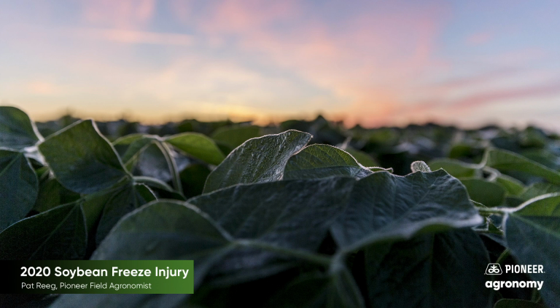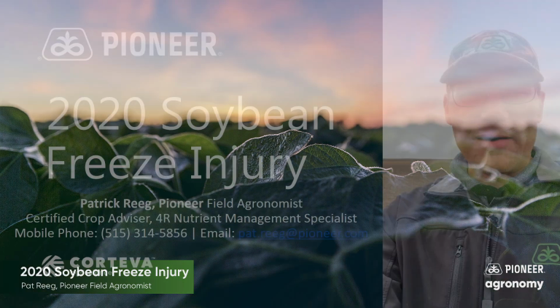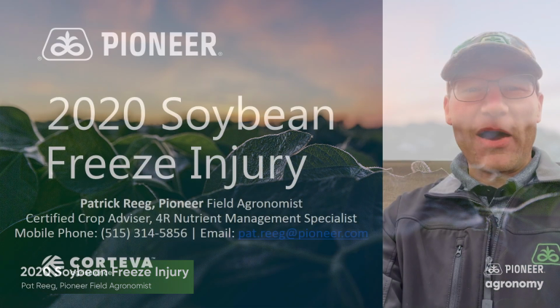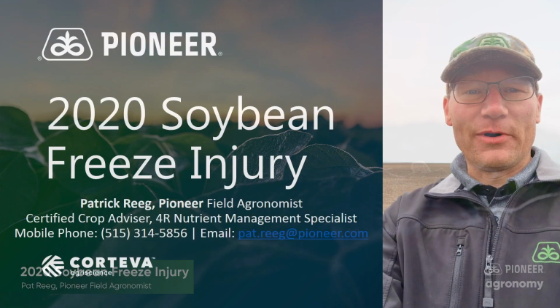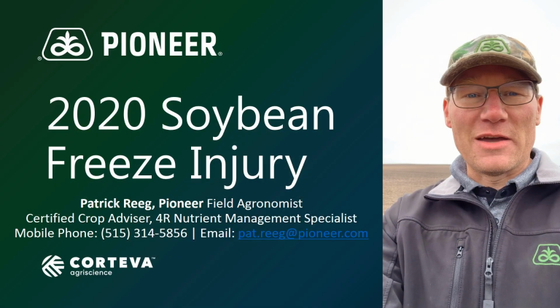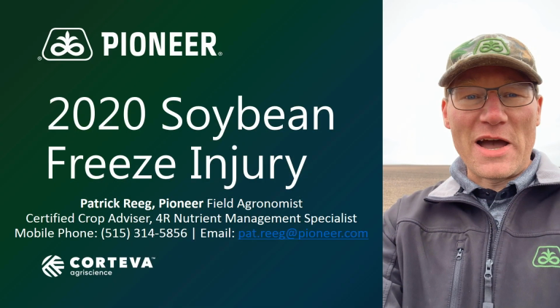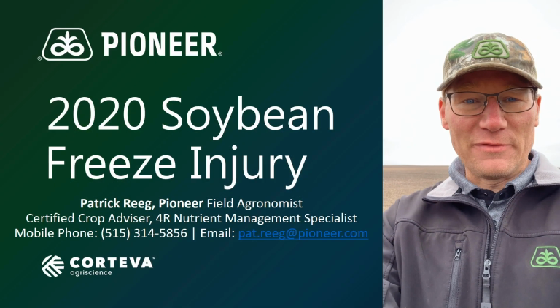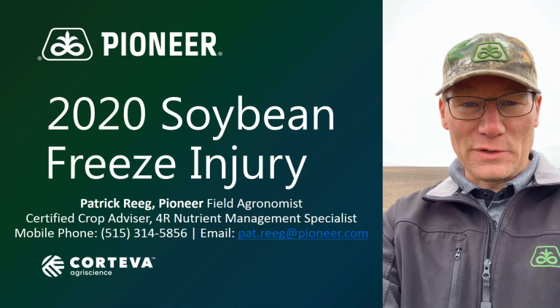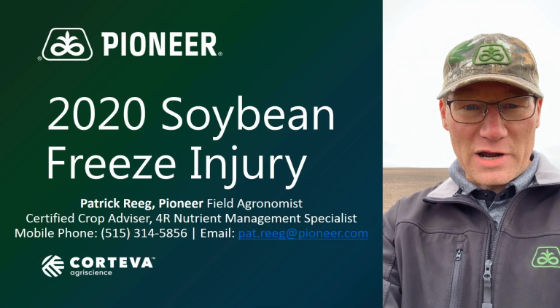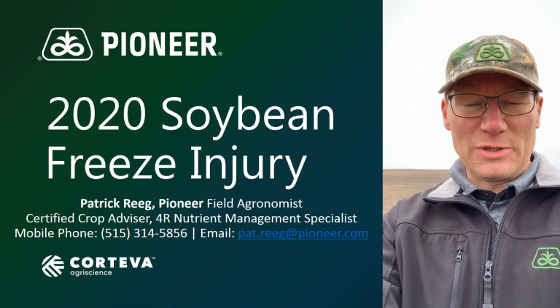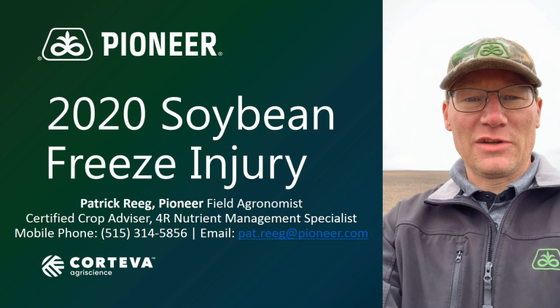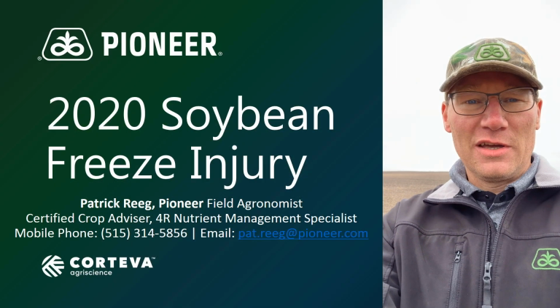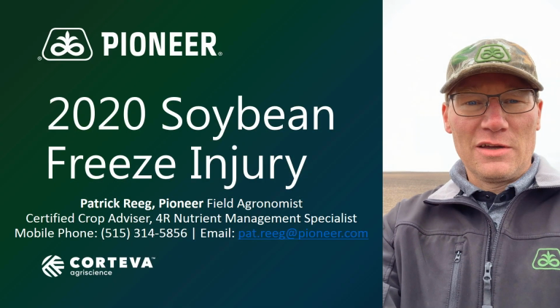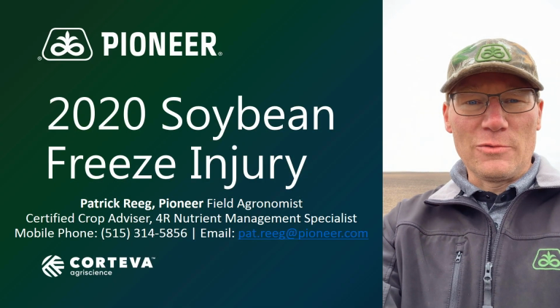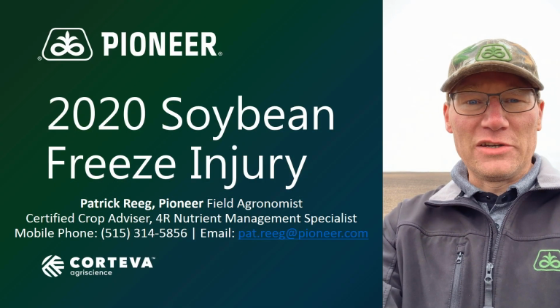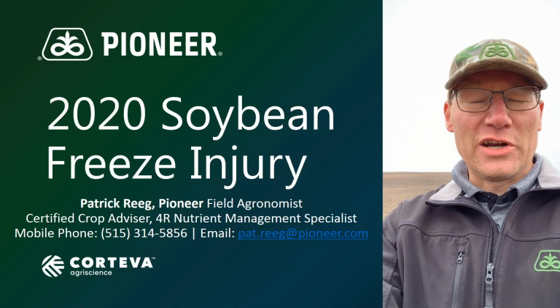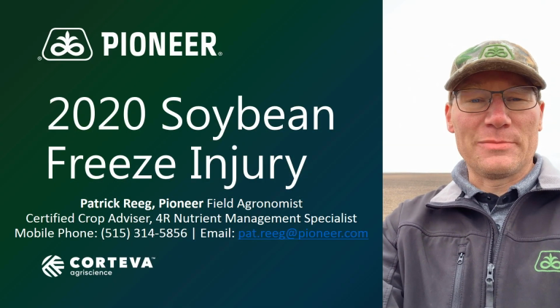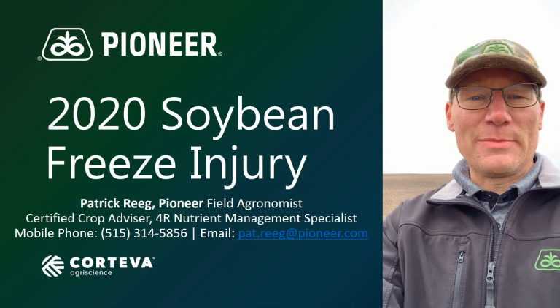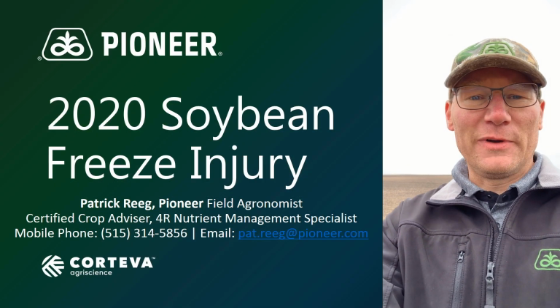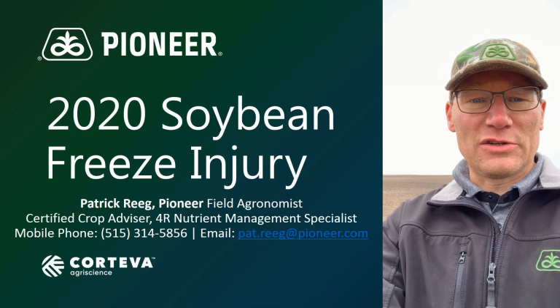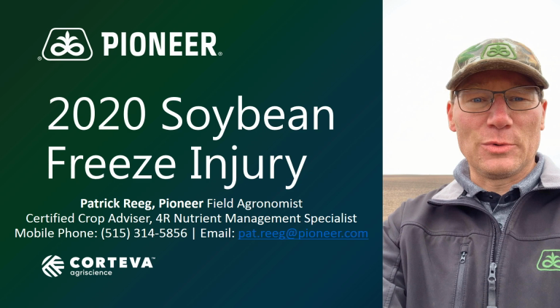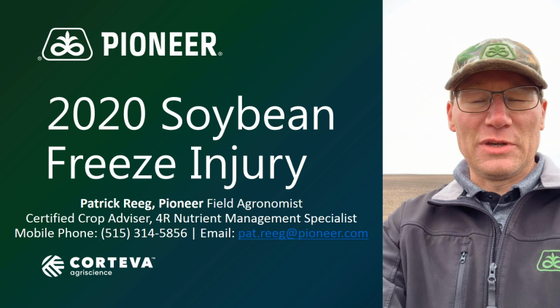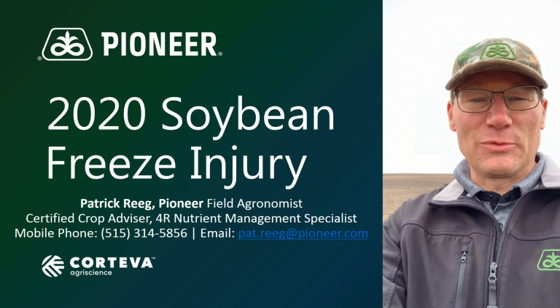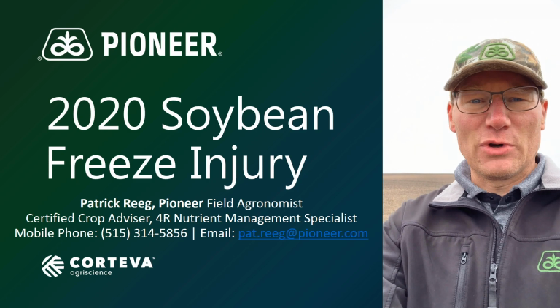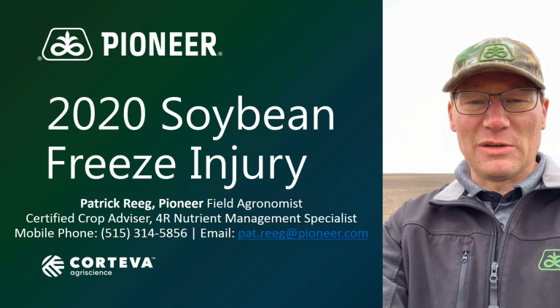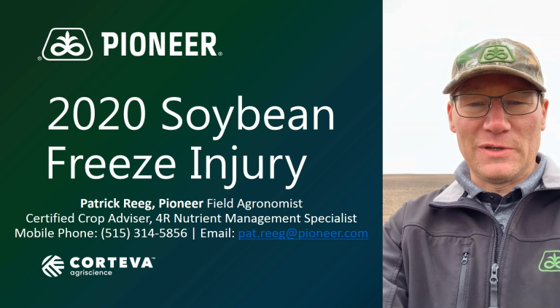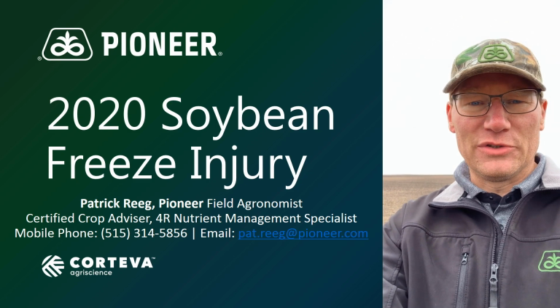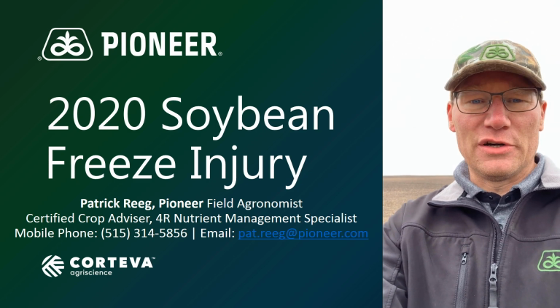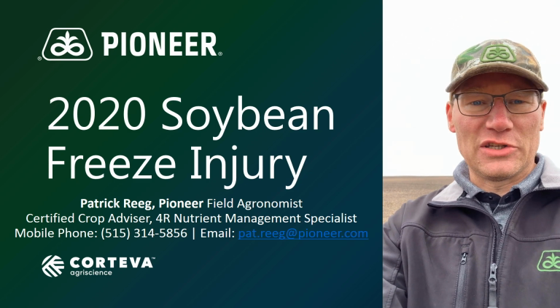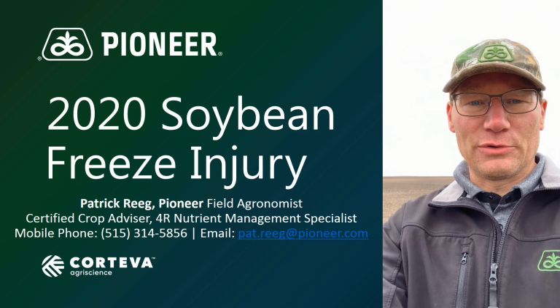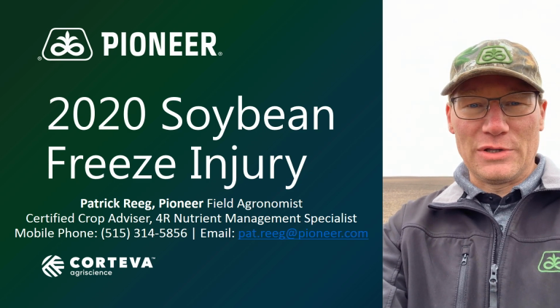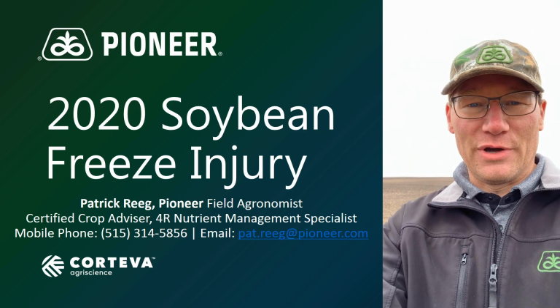I'm Pat Ray, Pioneer Field Agronomist, ready to share some observations with you from soybean fields here in East Central Illinois.